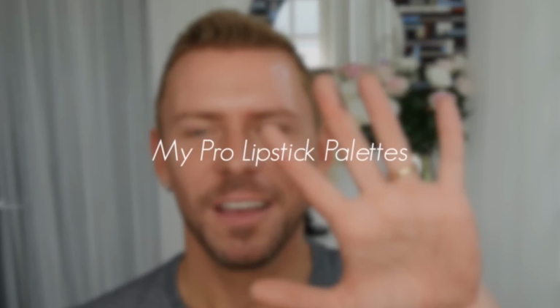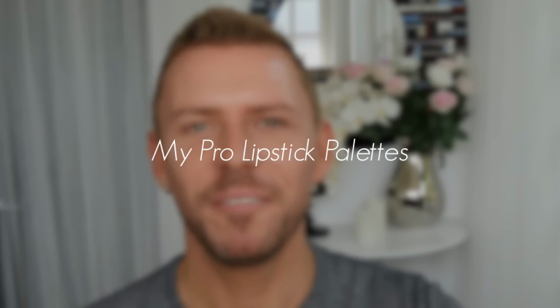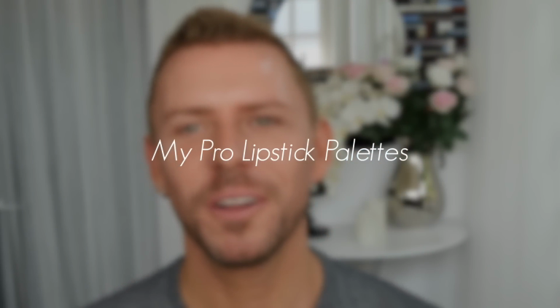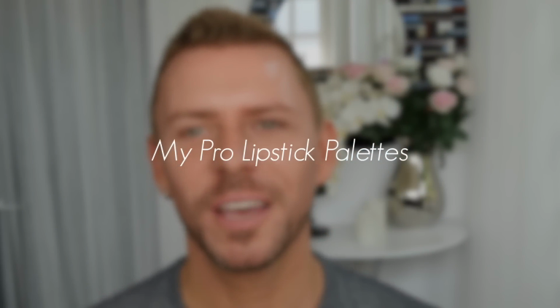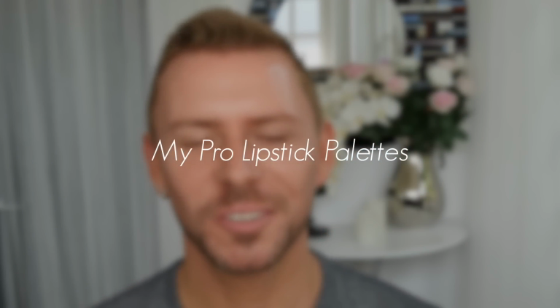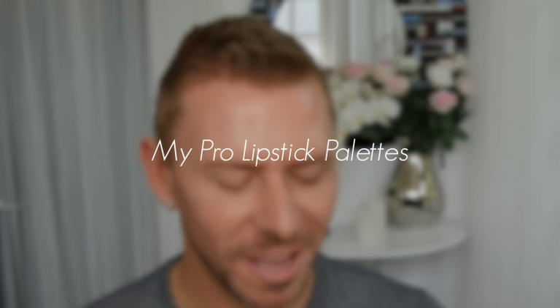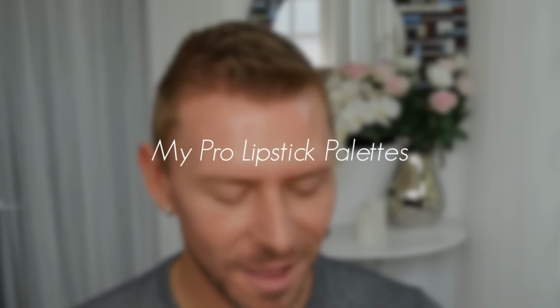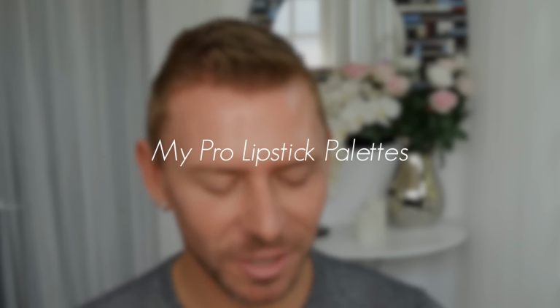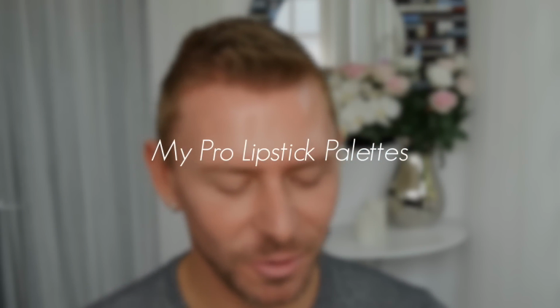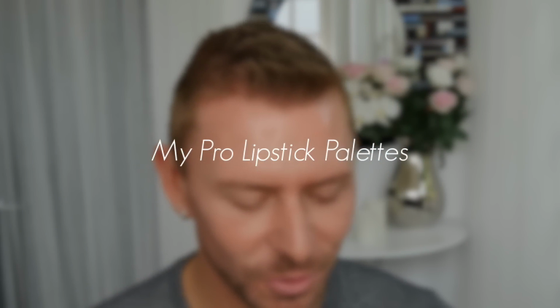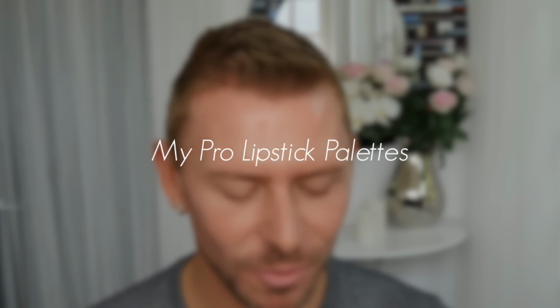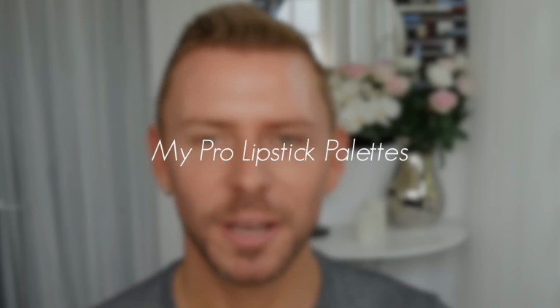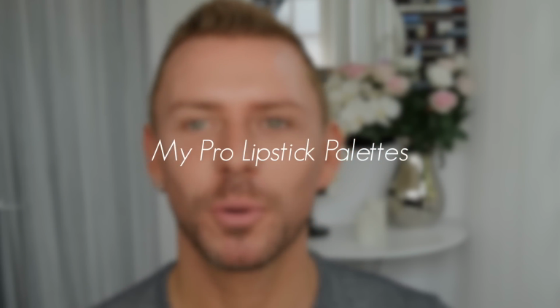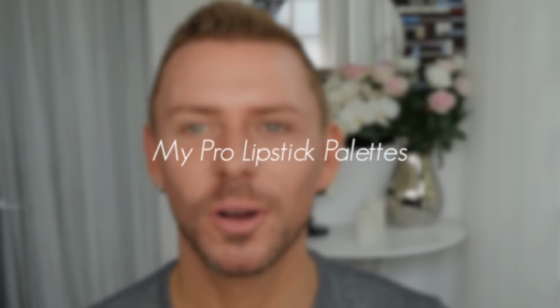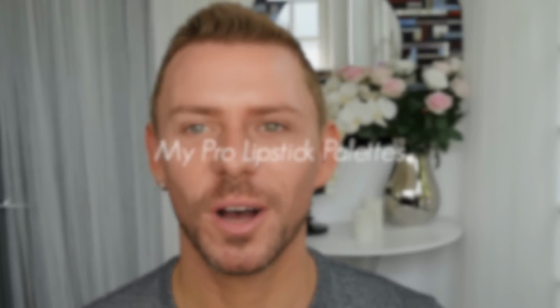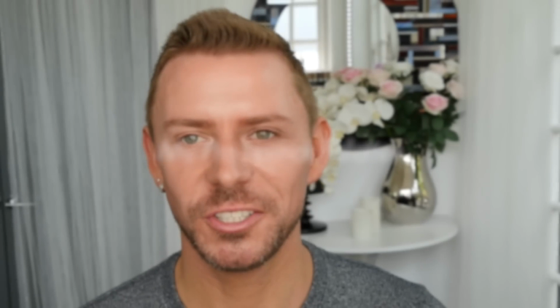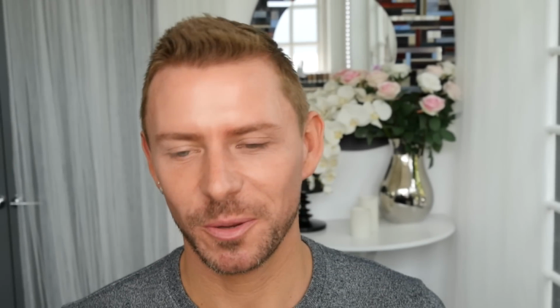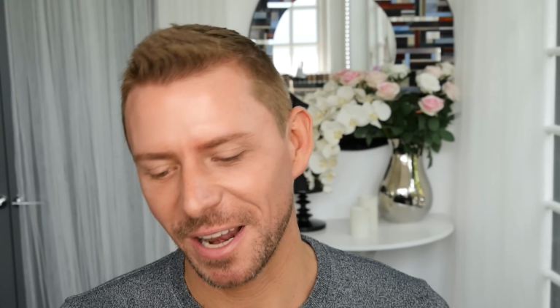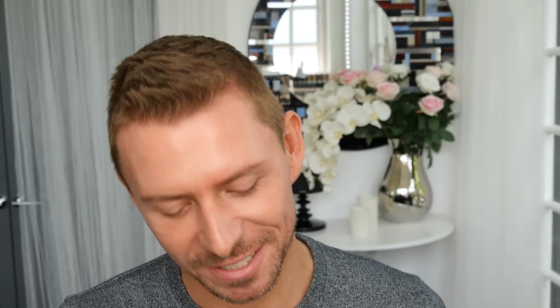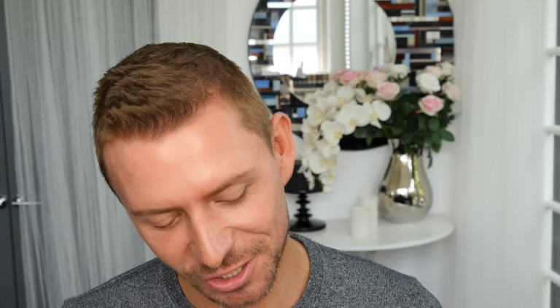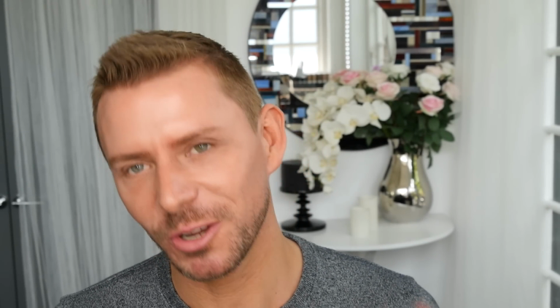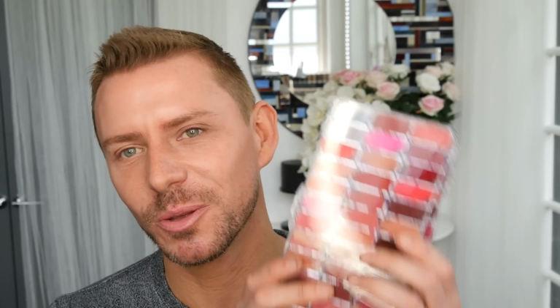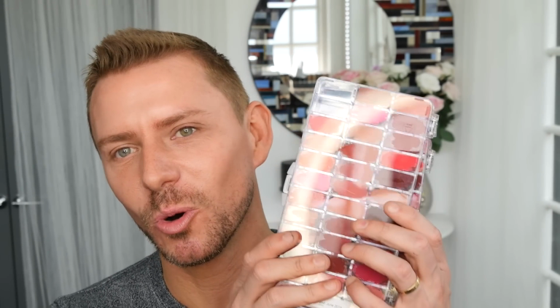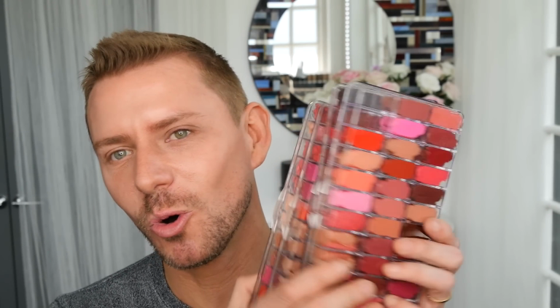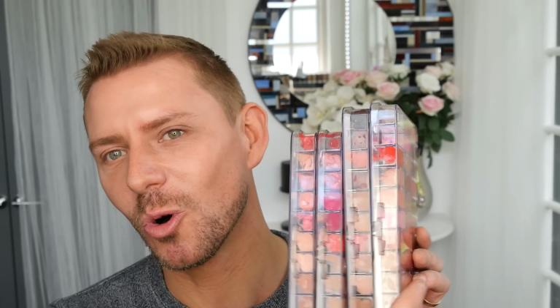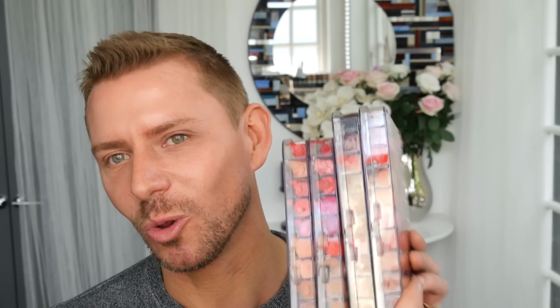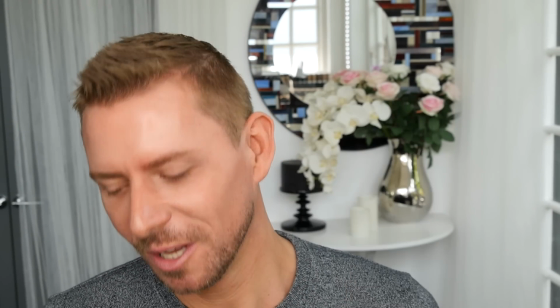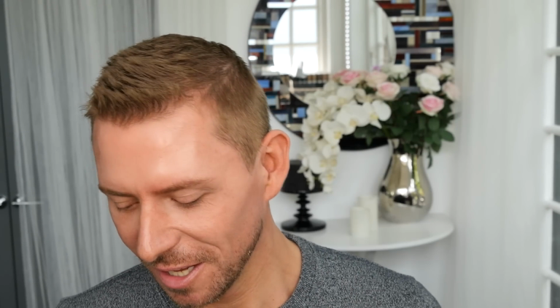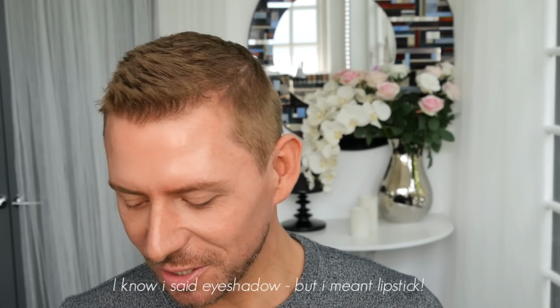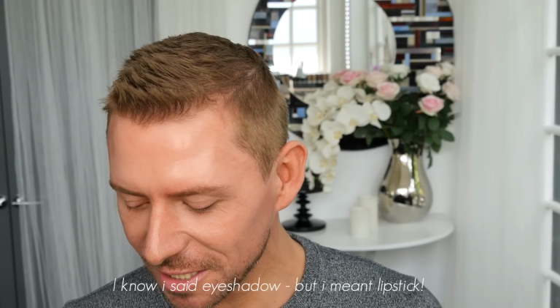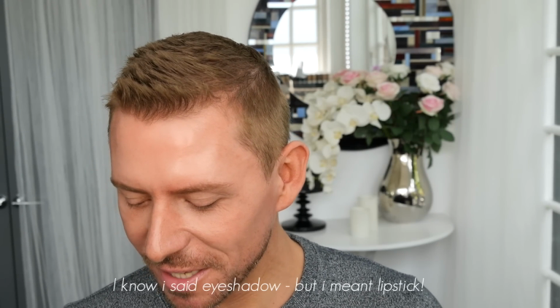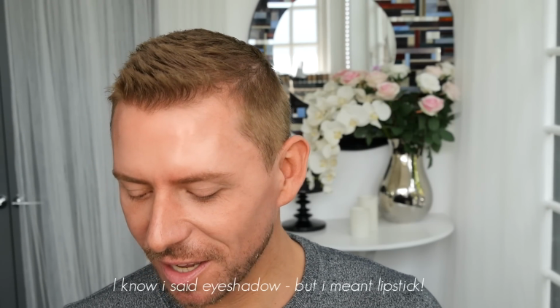Hey everyone, so today I'm going to go through my Pro Eyeshadow Palettes and show you them all. So let's make a start.